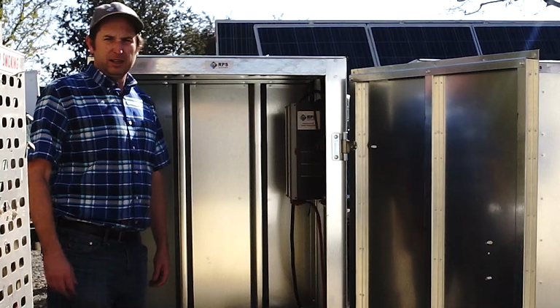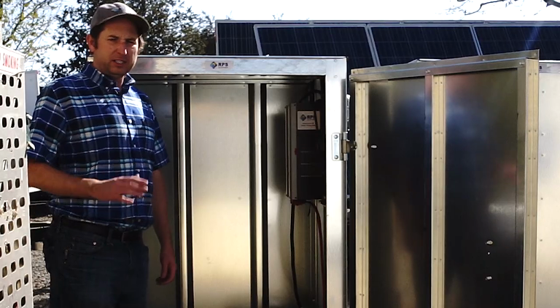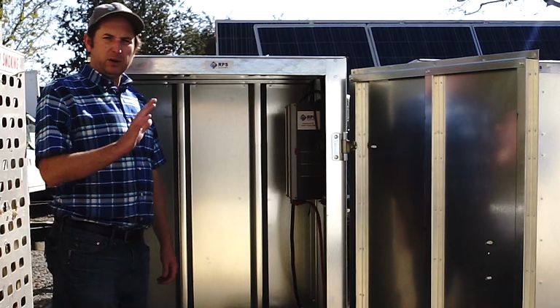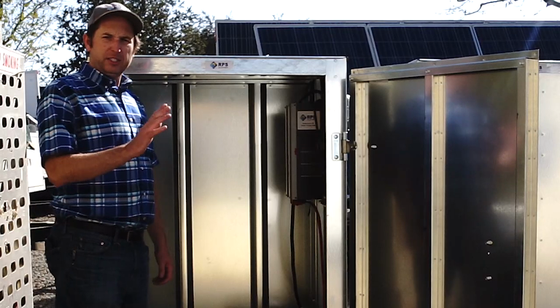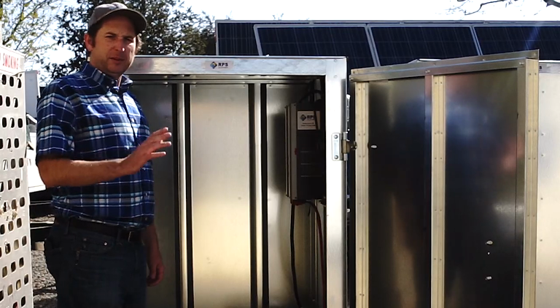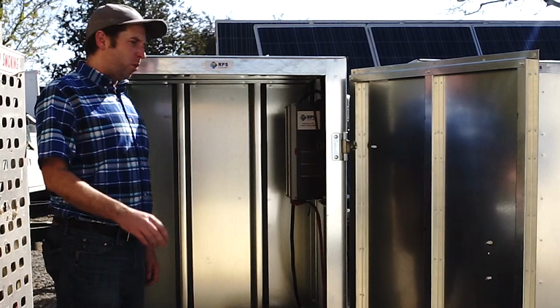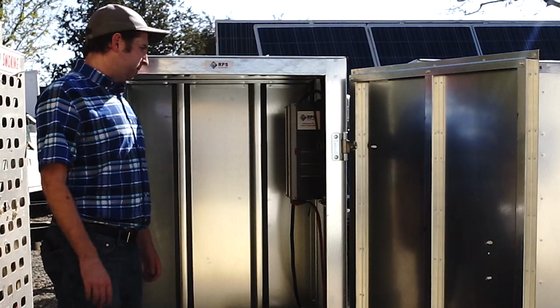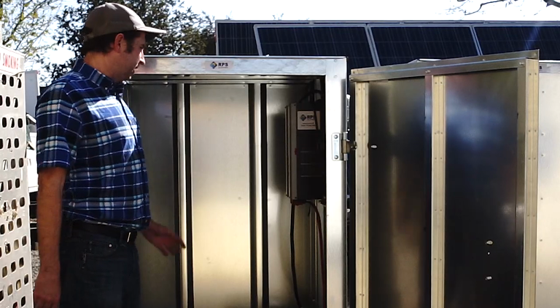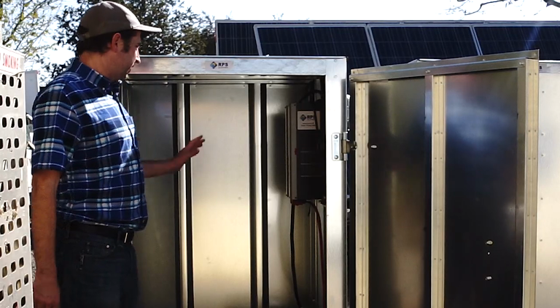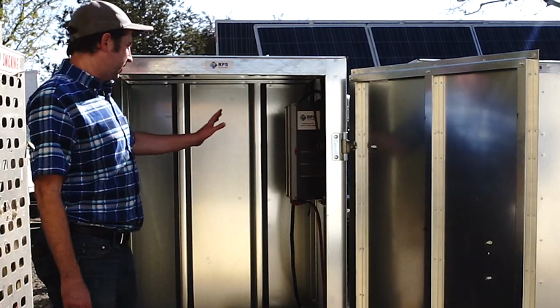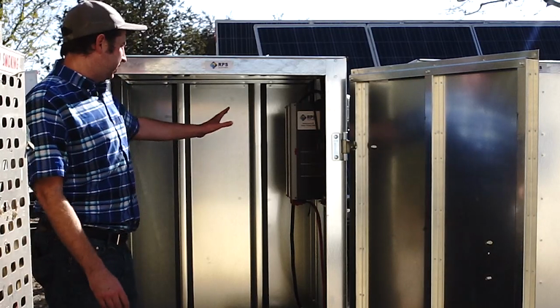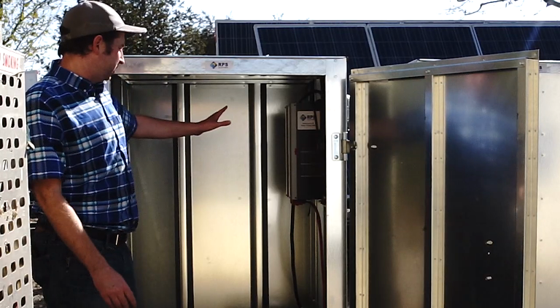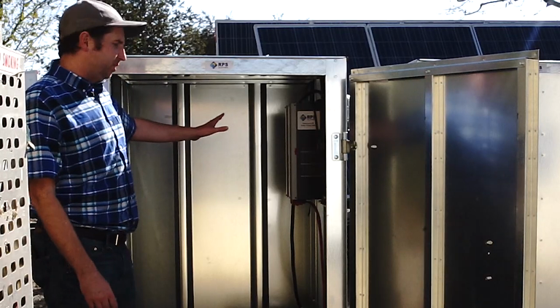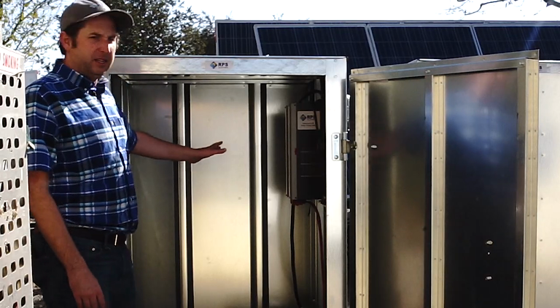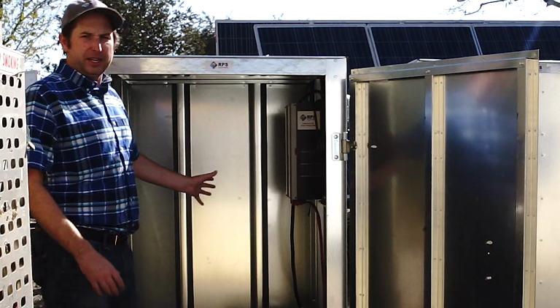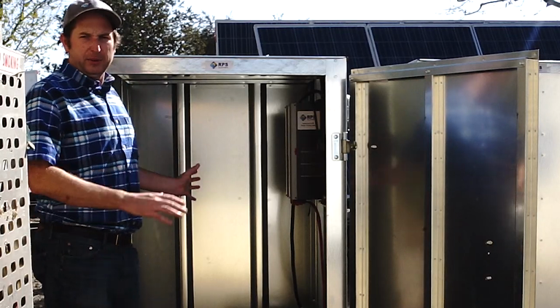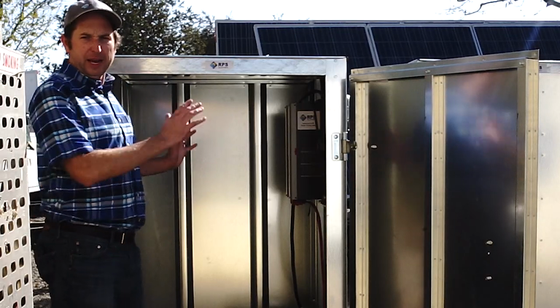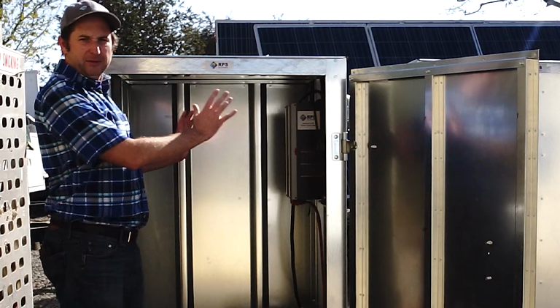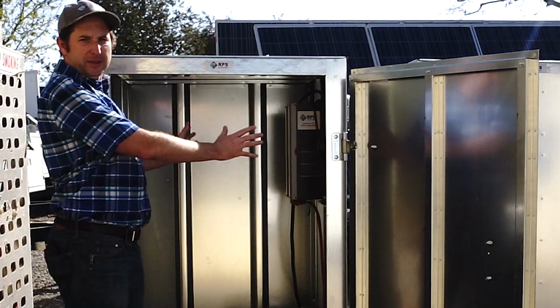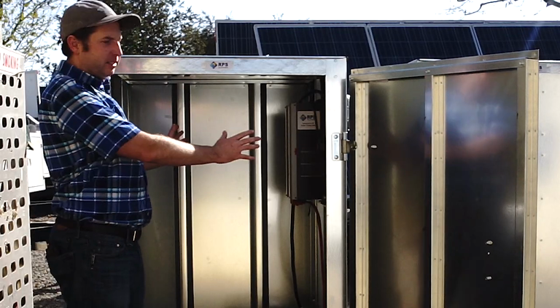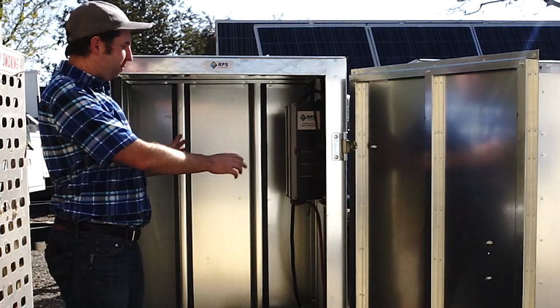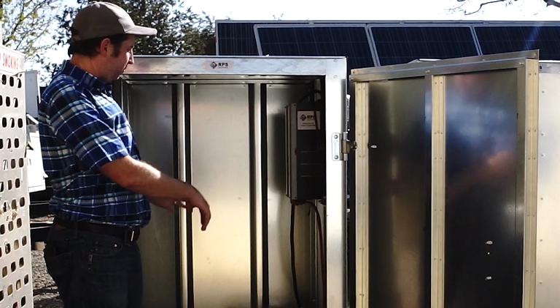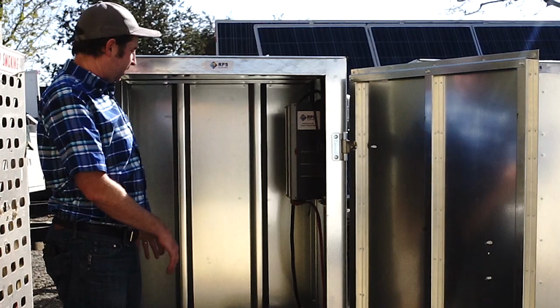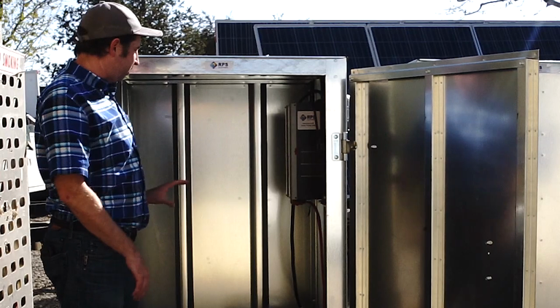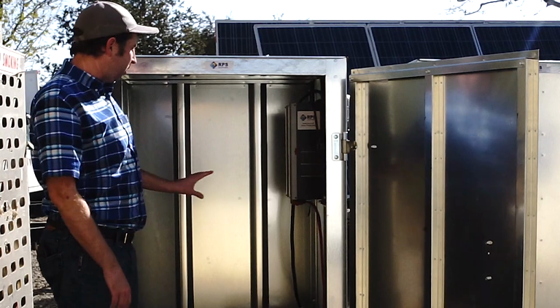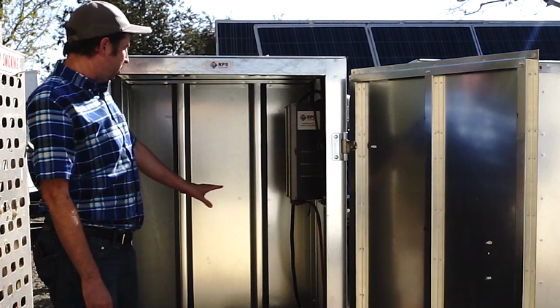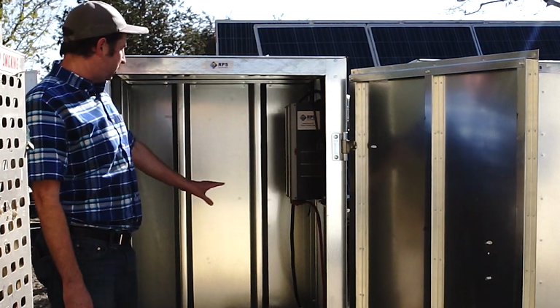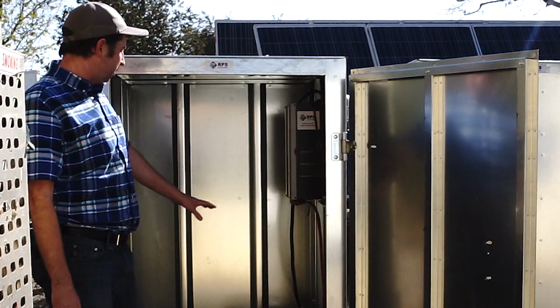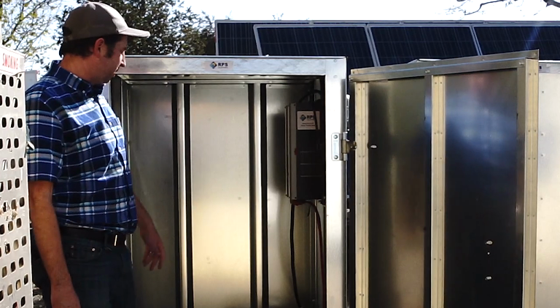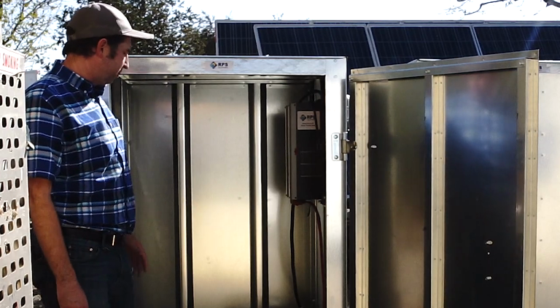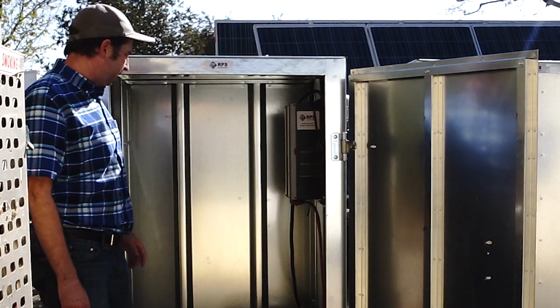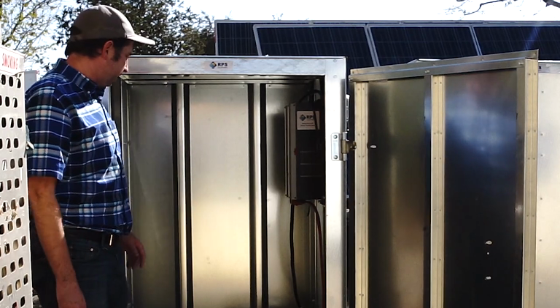Let's go over some of the equipment contained in this unit. Here we have one that's up and running, all hooked up and operating.